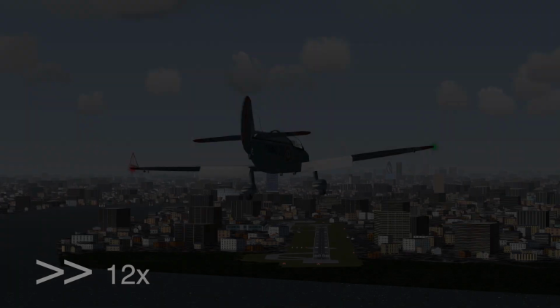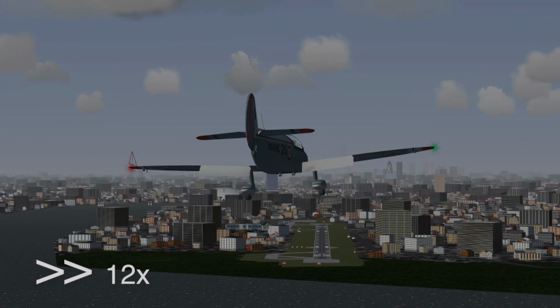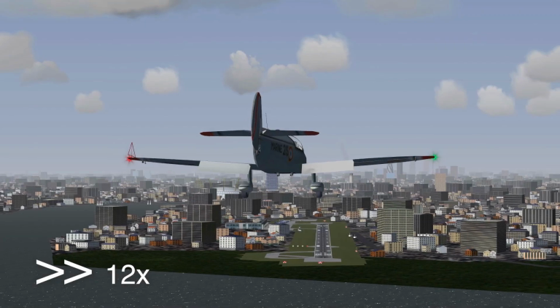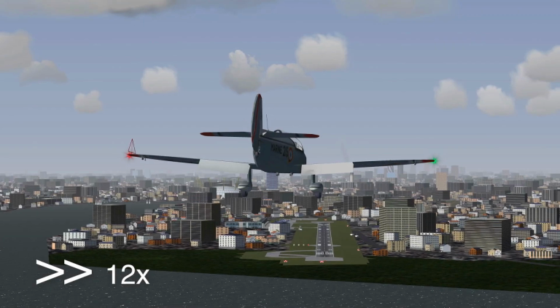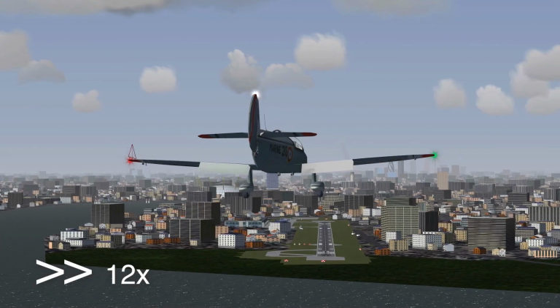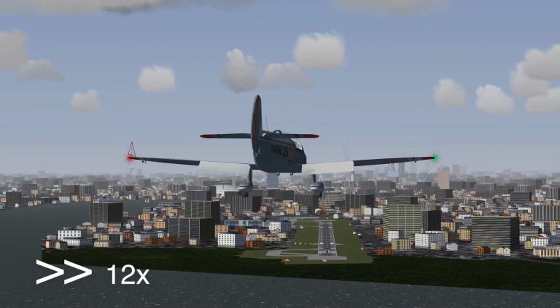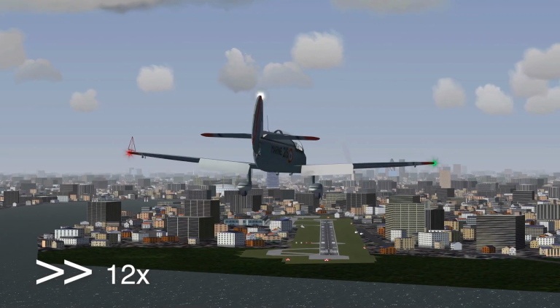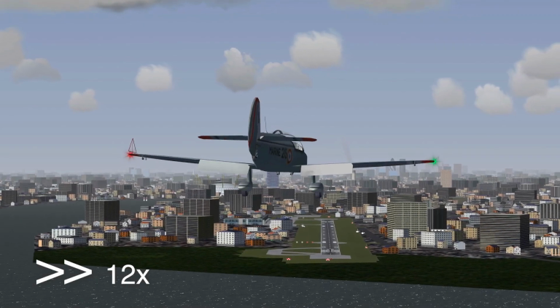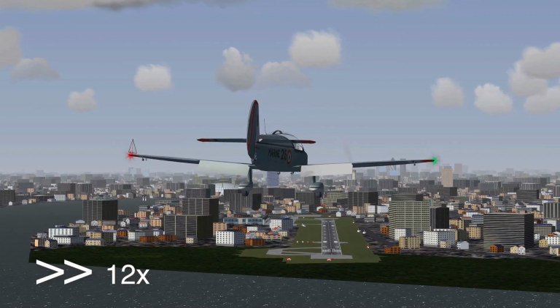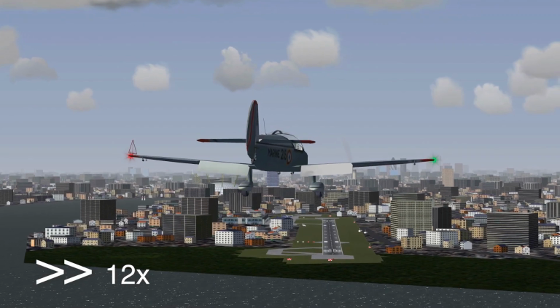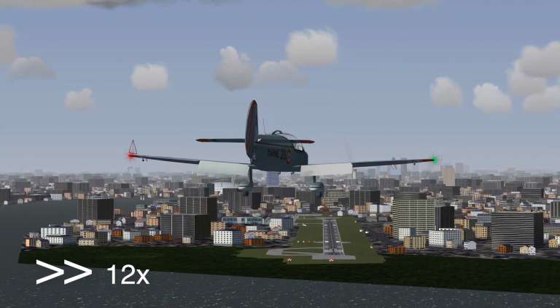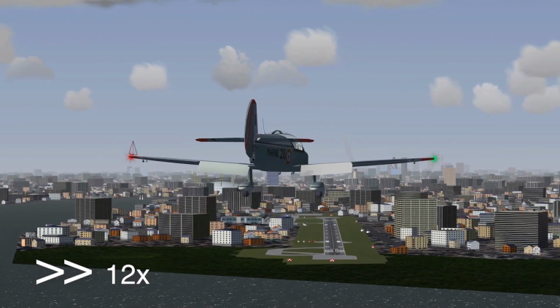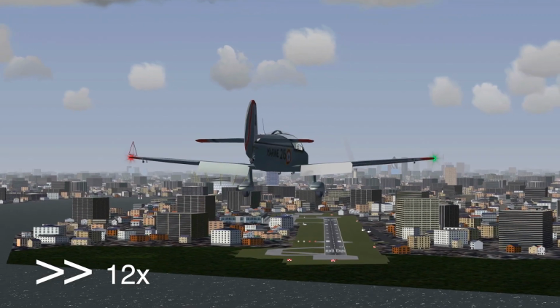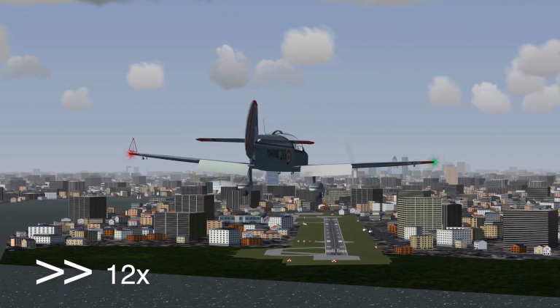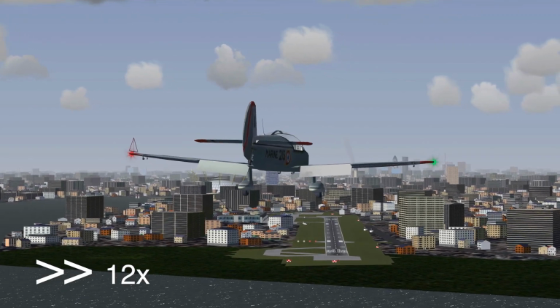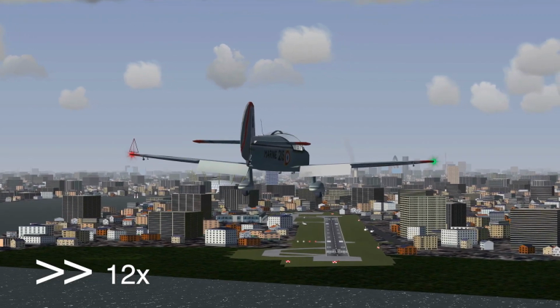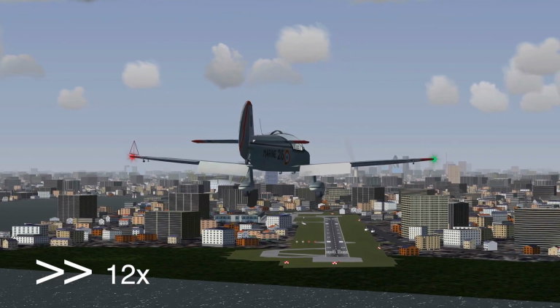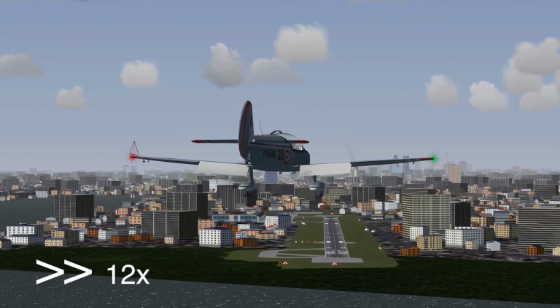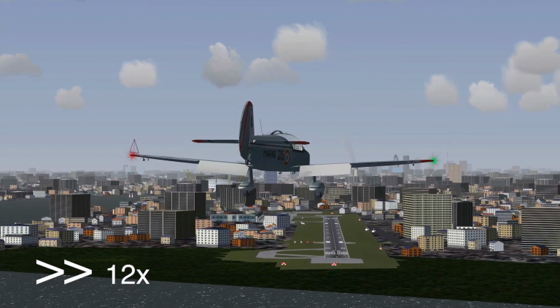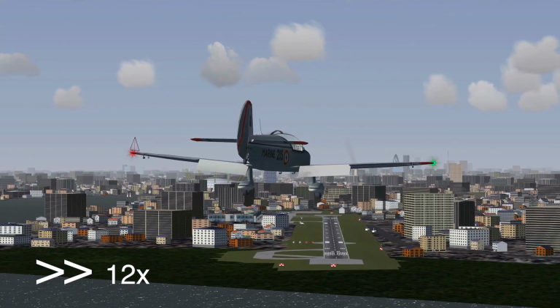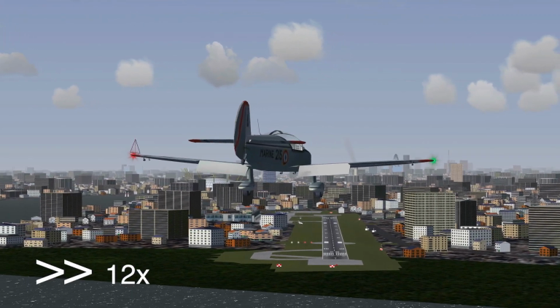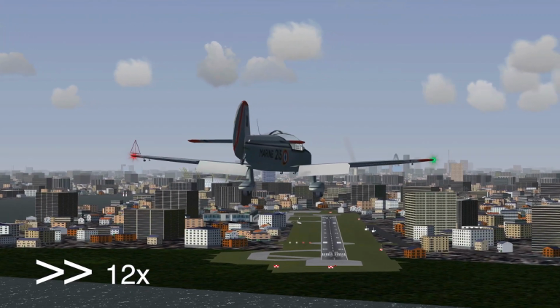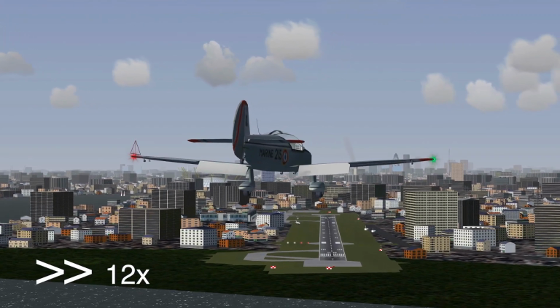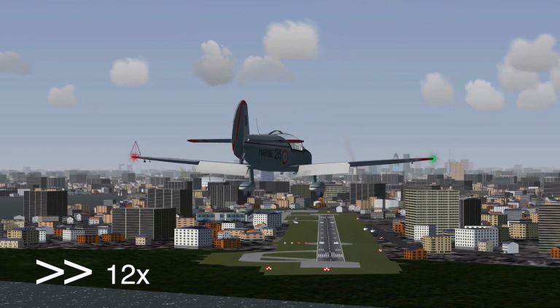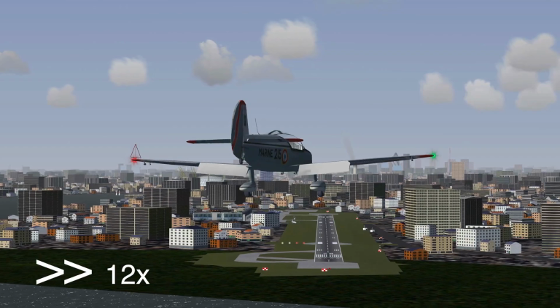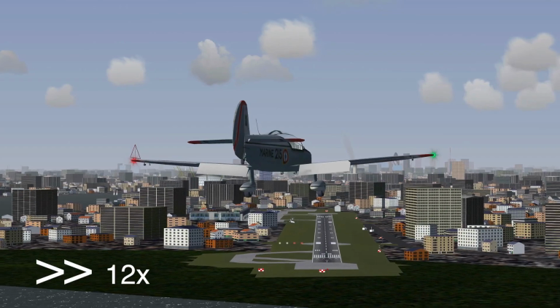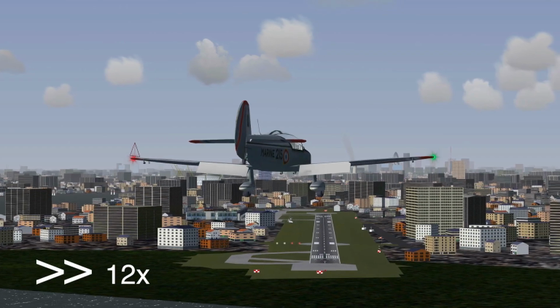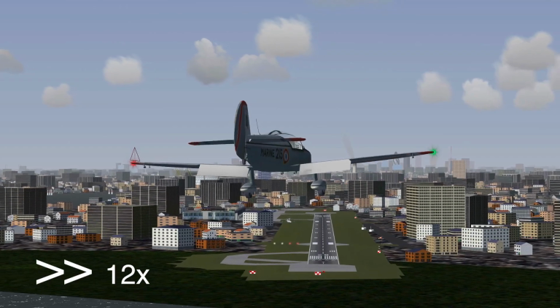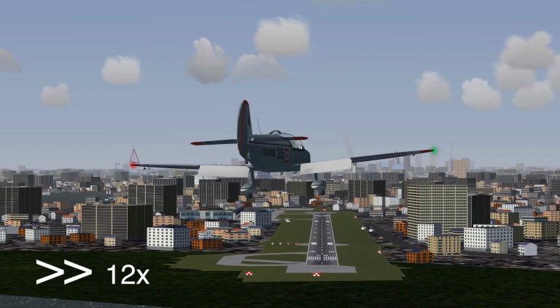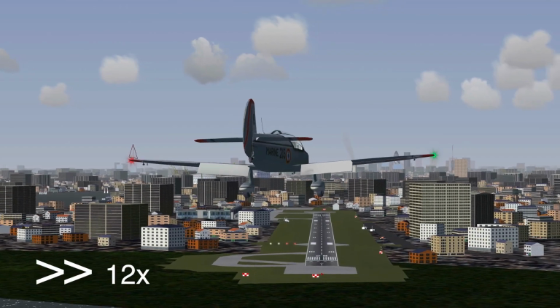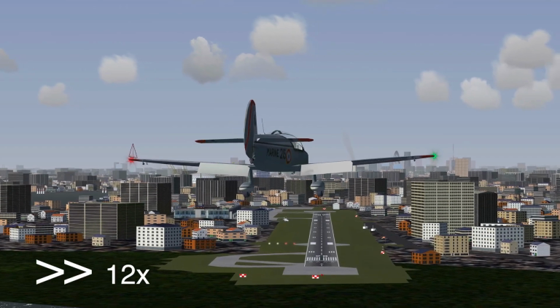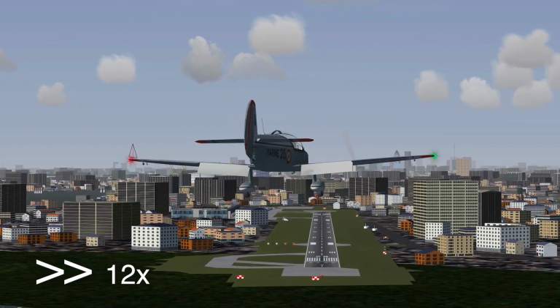Visual approaches need lots of practice to get it right. Let me help you a bit by teaching you how to line up with a runway.